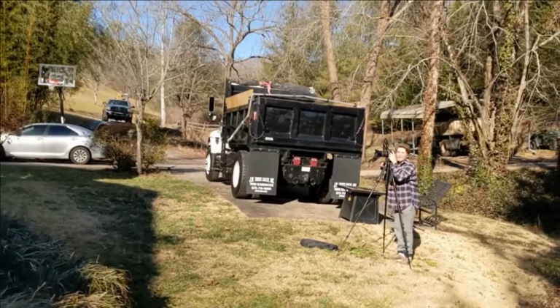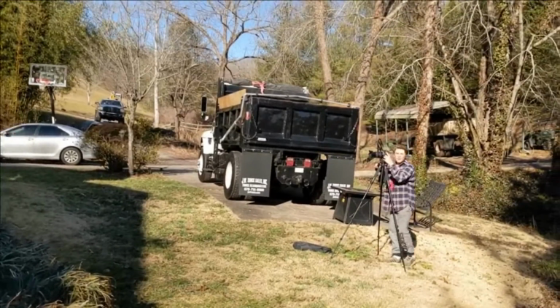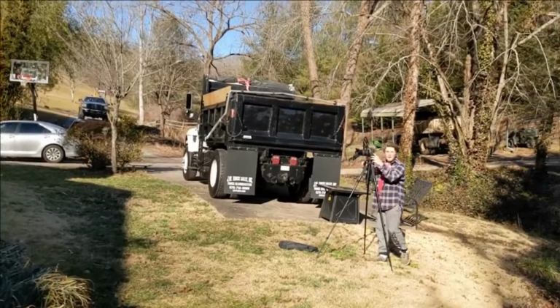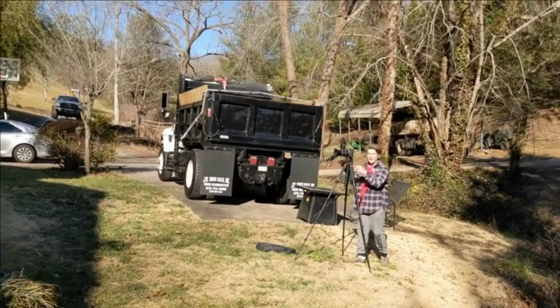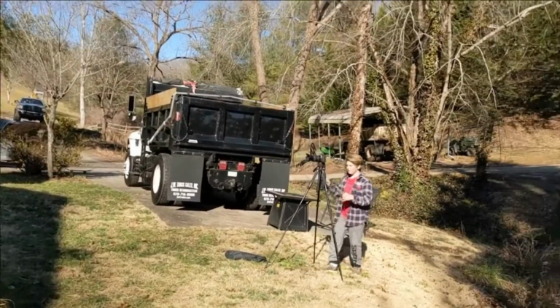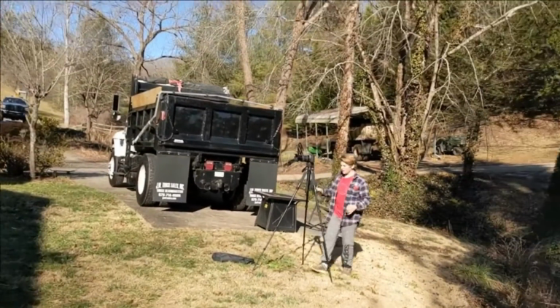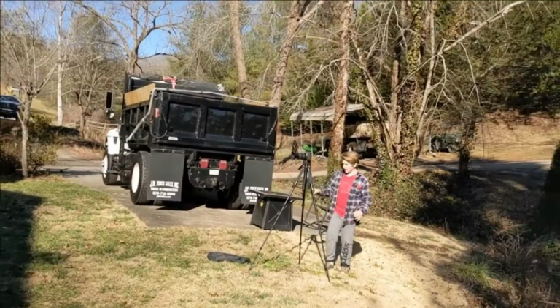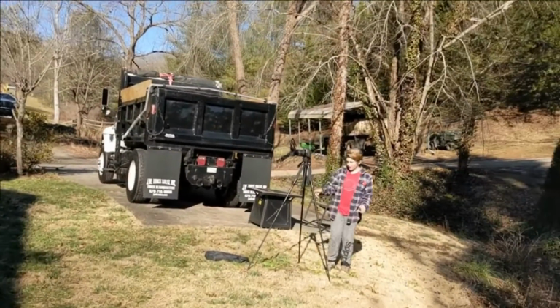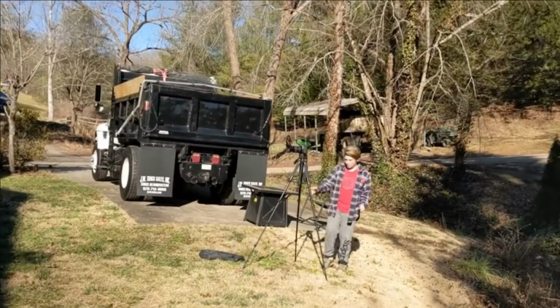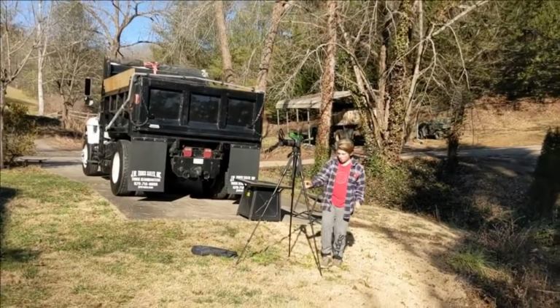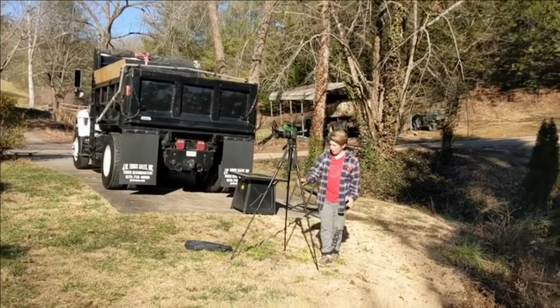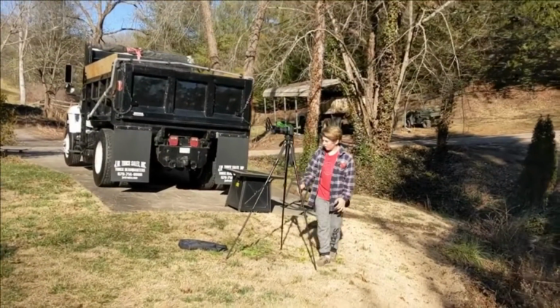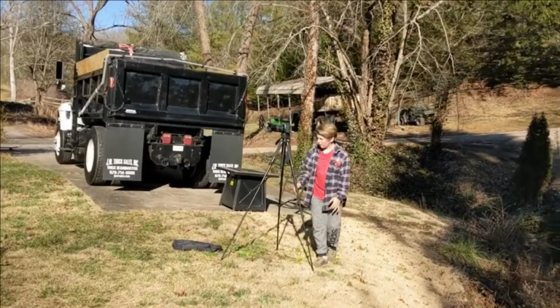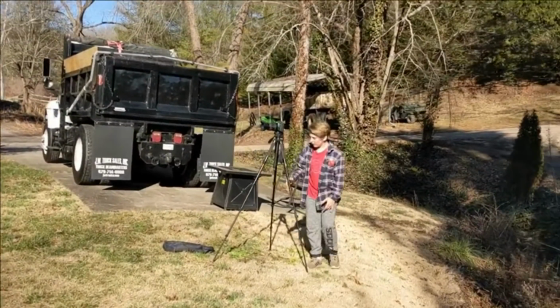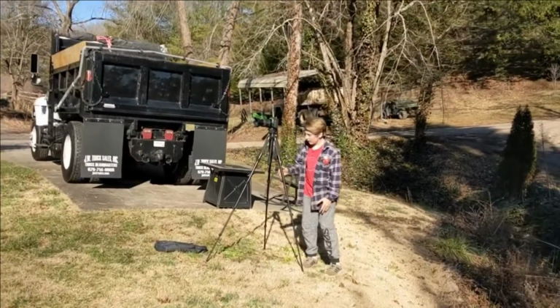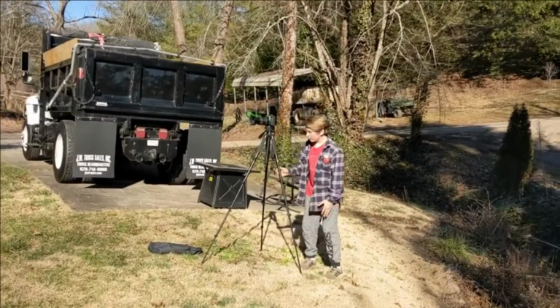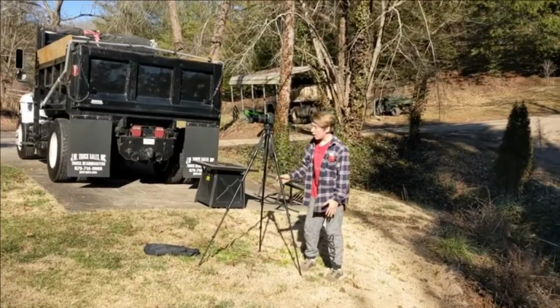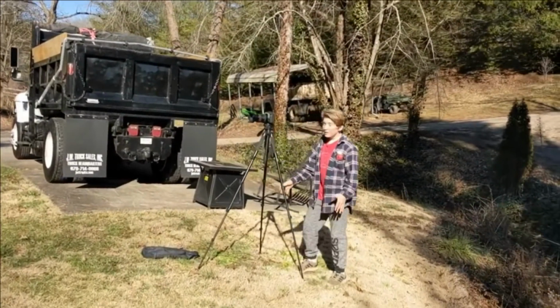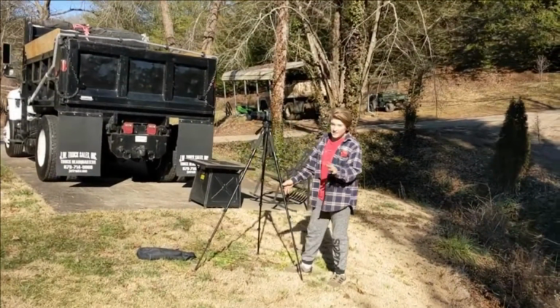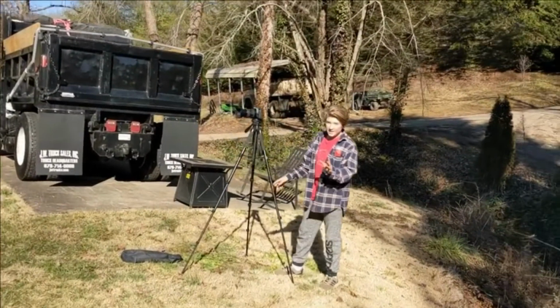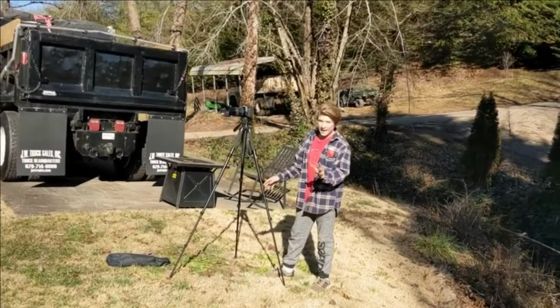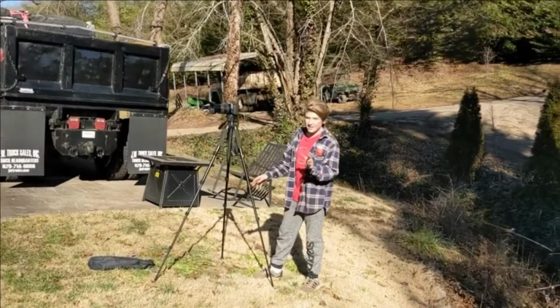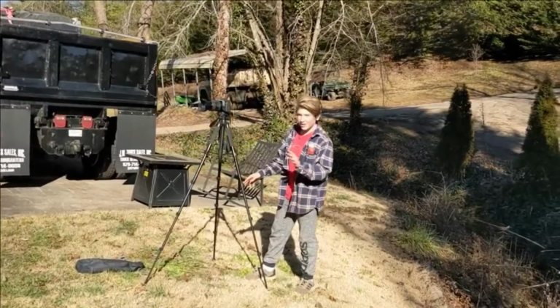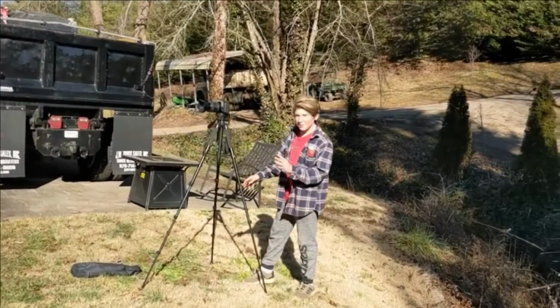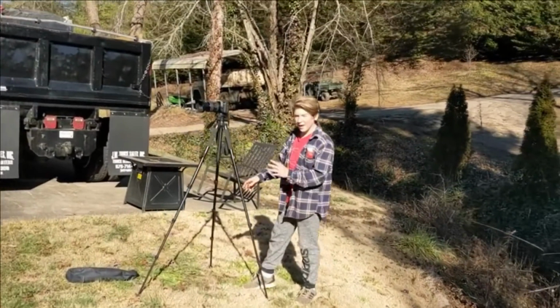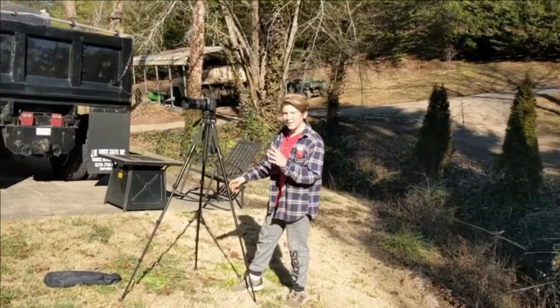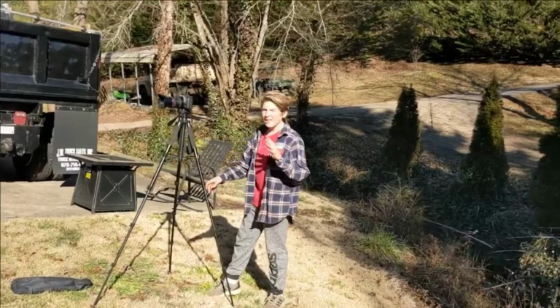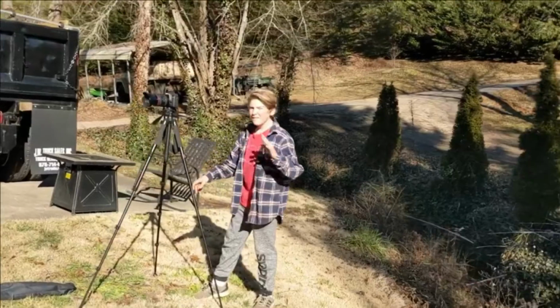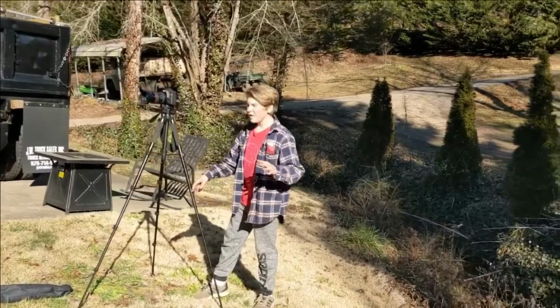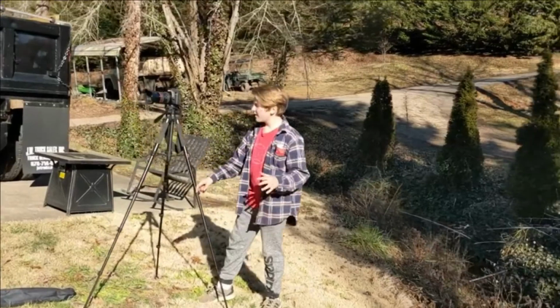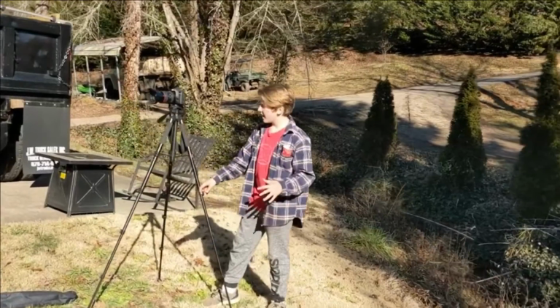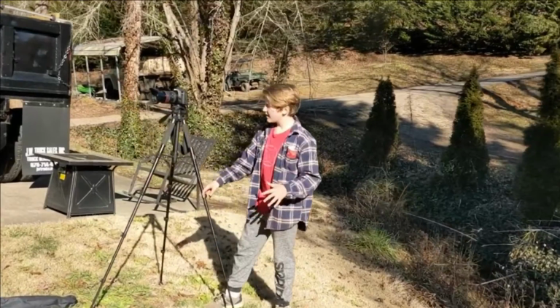Here we have this nice tripod for a camera. When I say nice, trust me, I mean very nice.